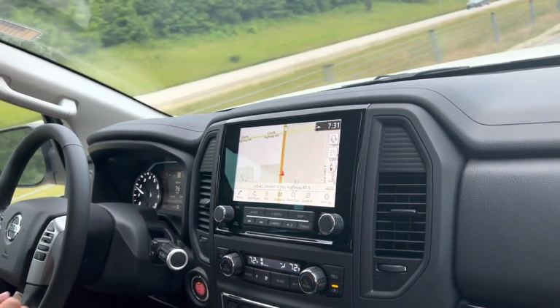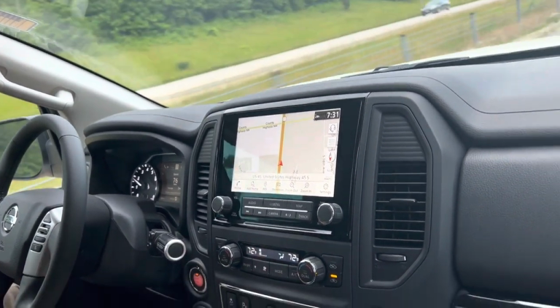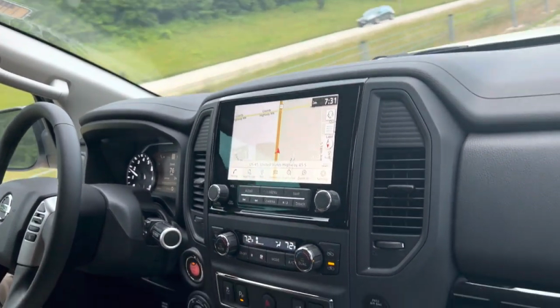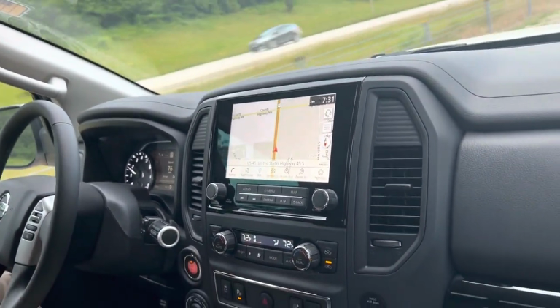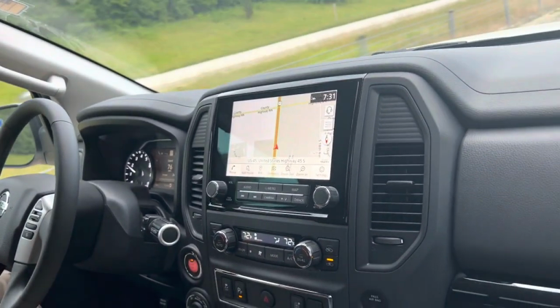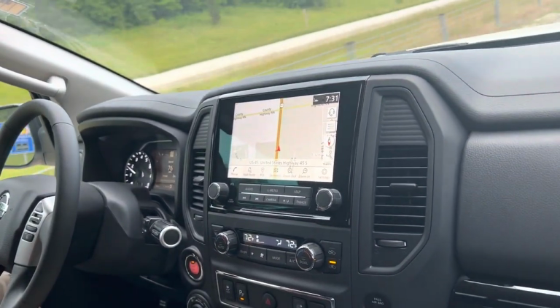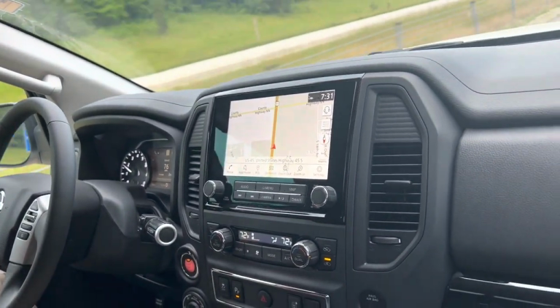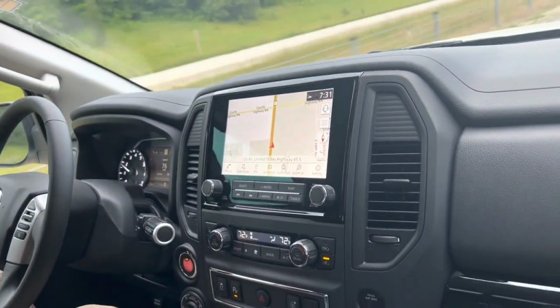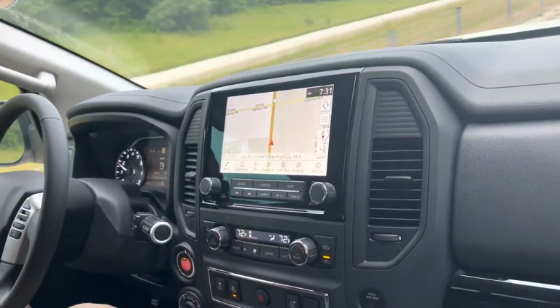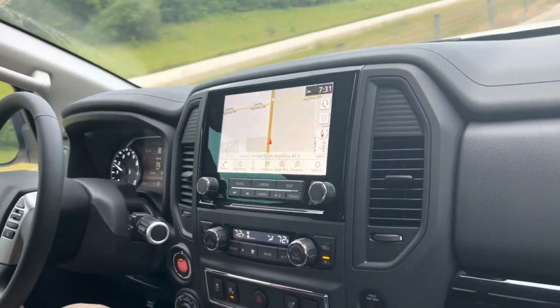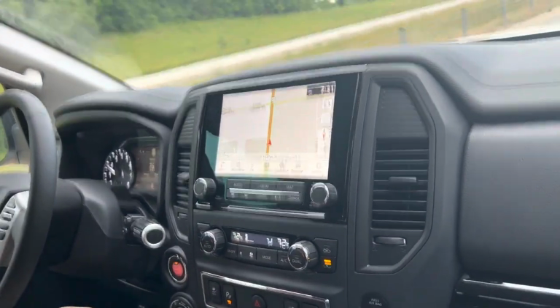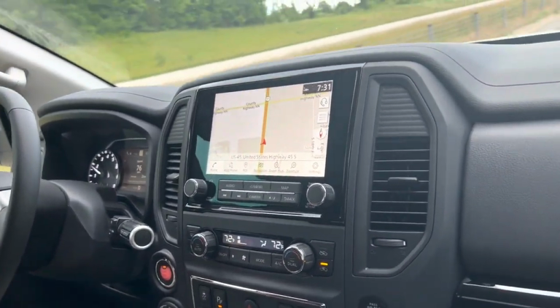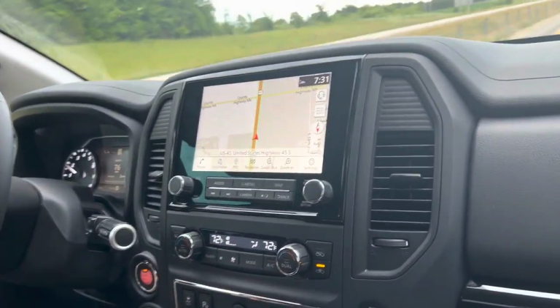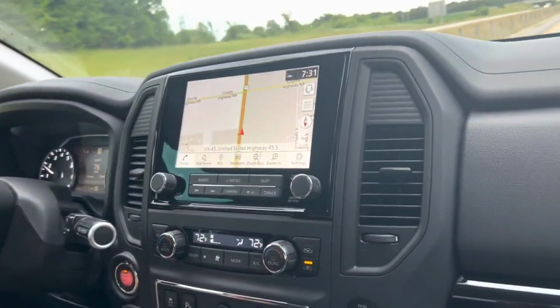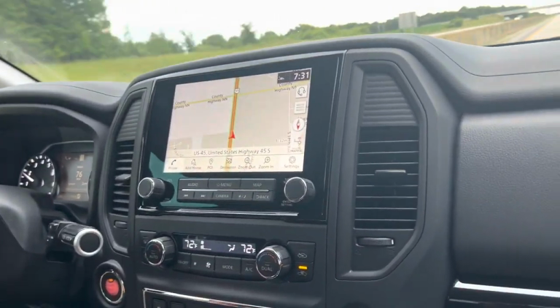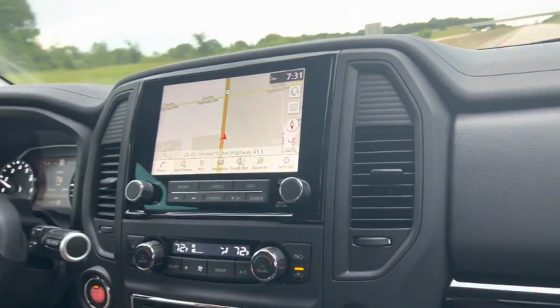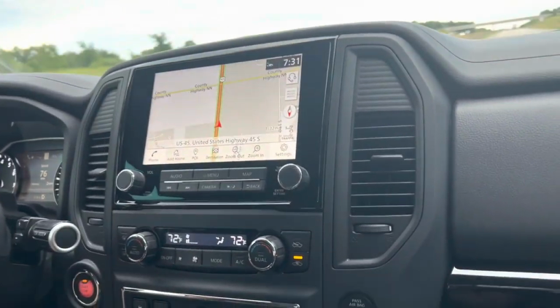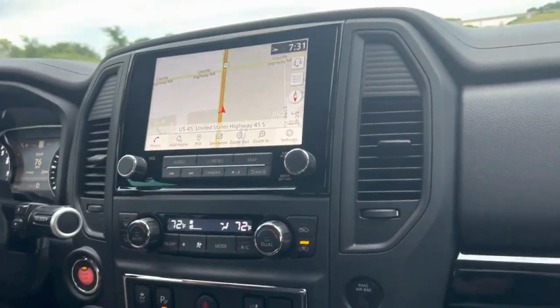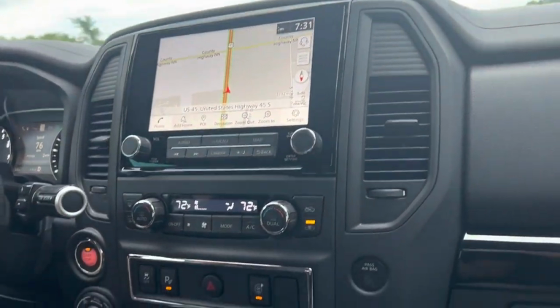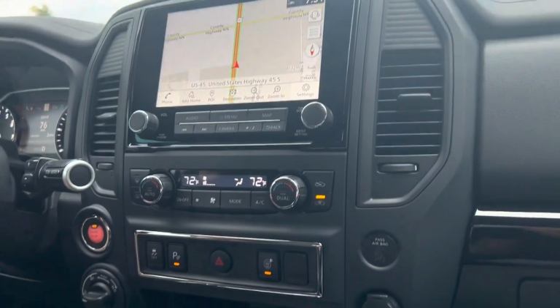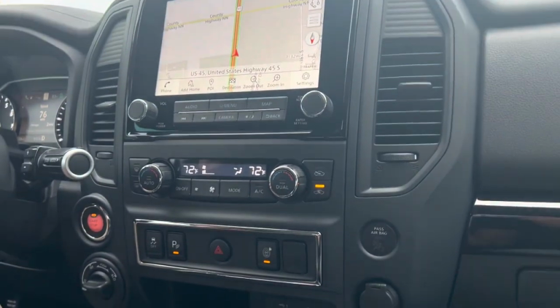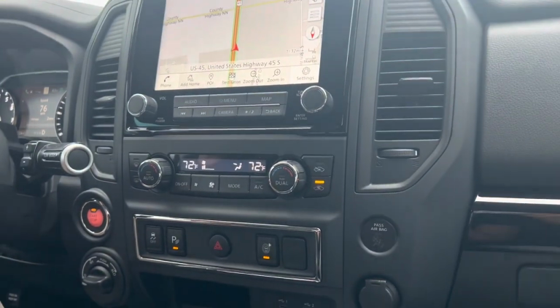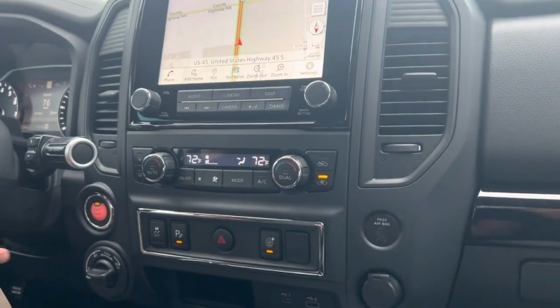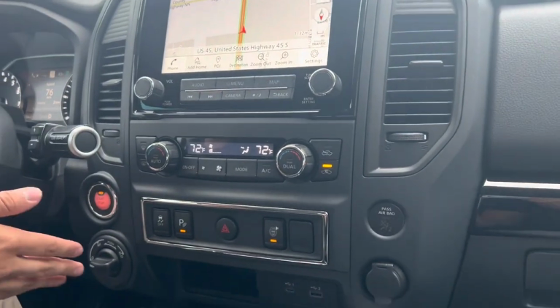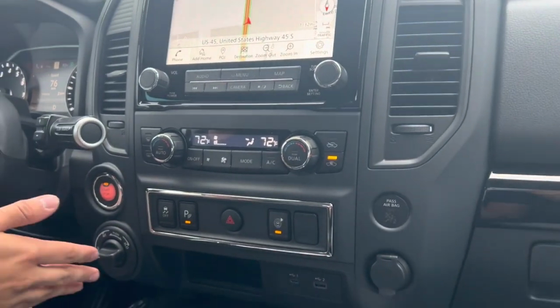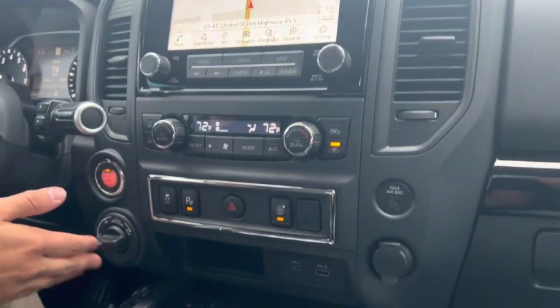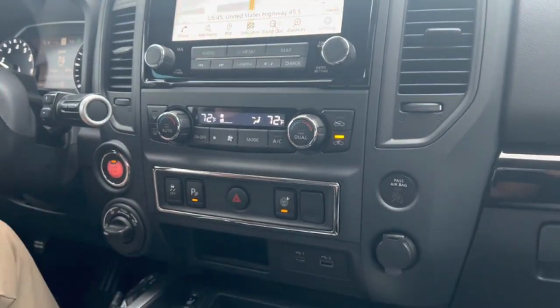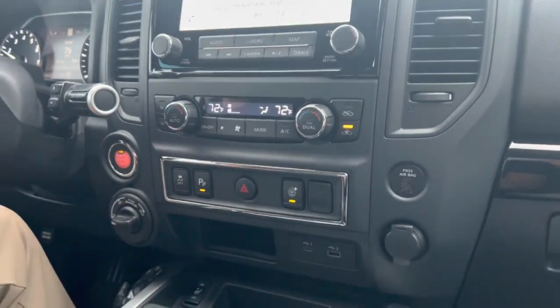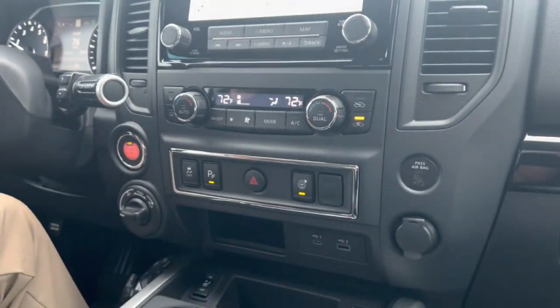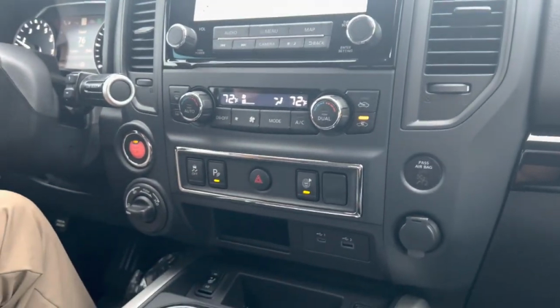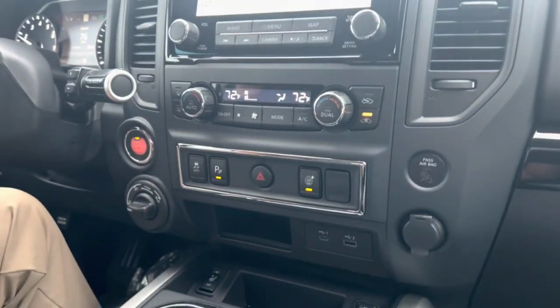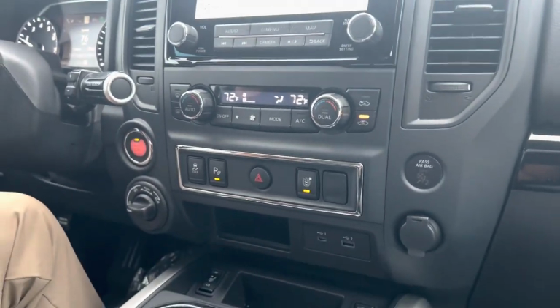Down here, you'll see we have dual climate control, as well as heated seats, remote start. You've even got four-wheel drive.